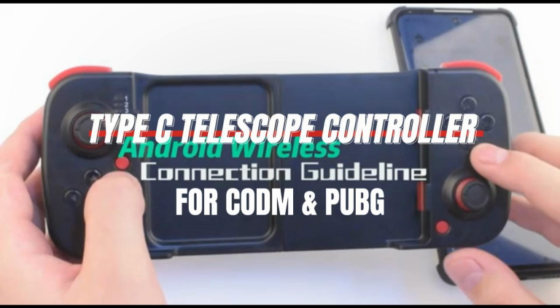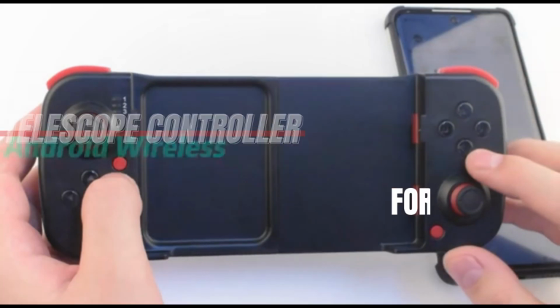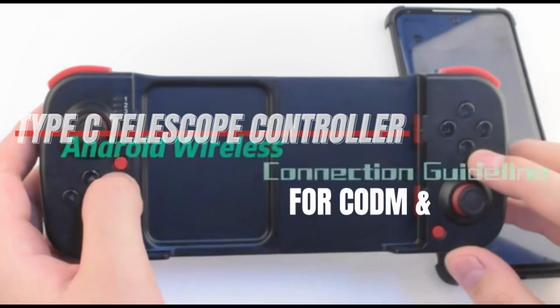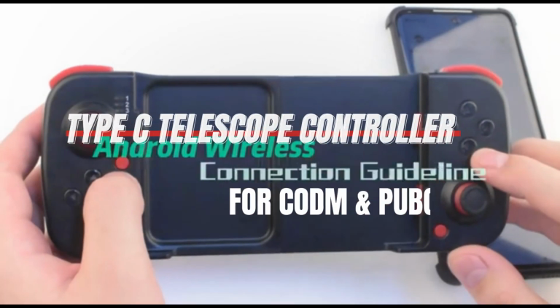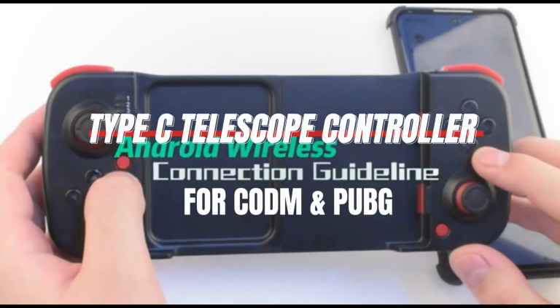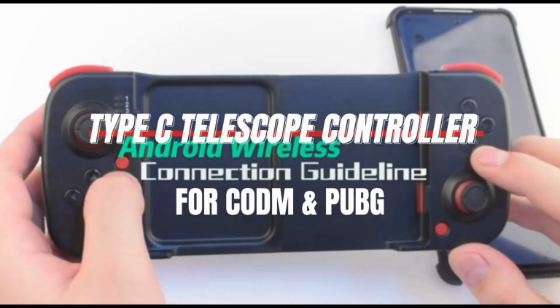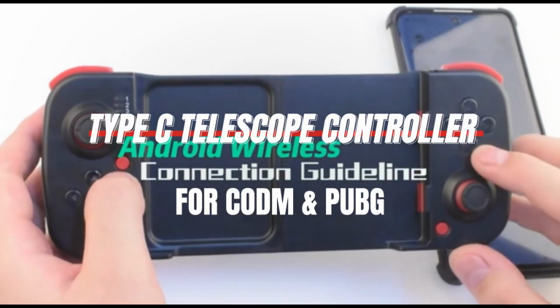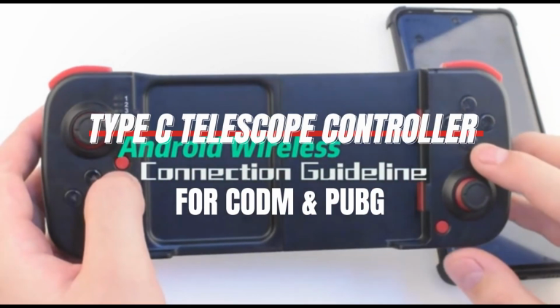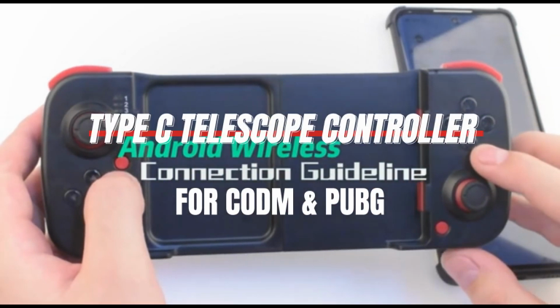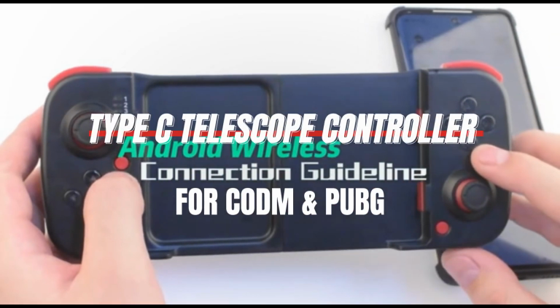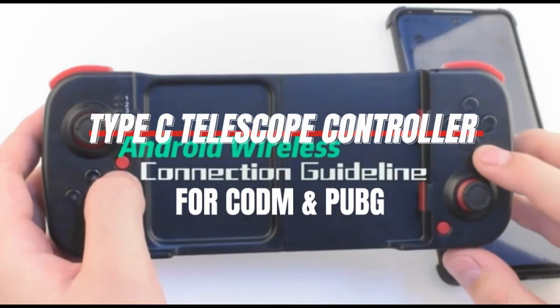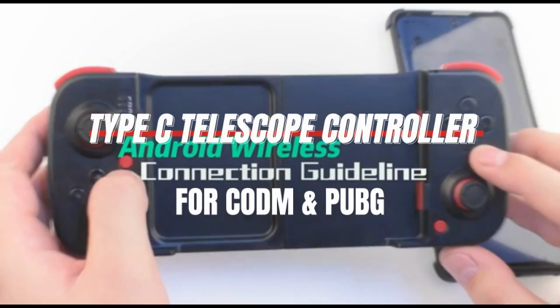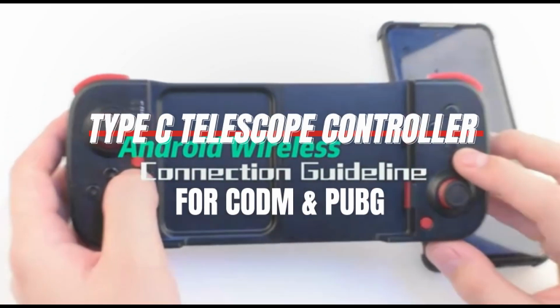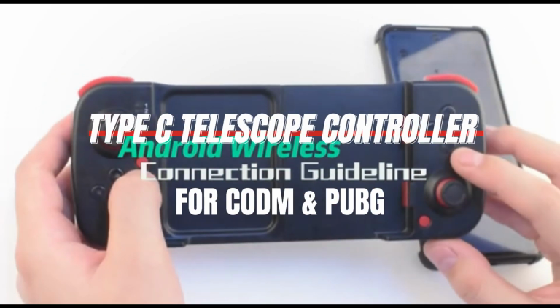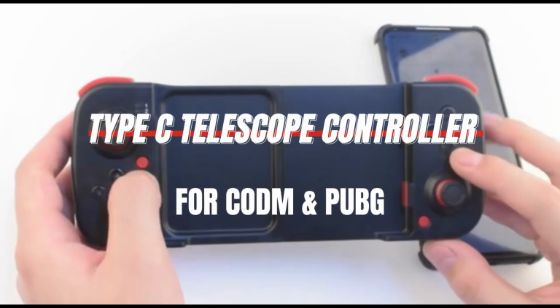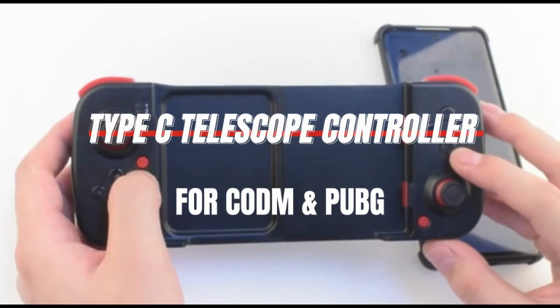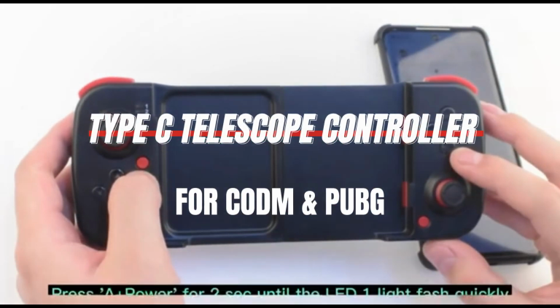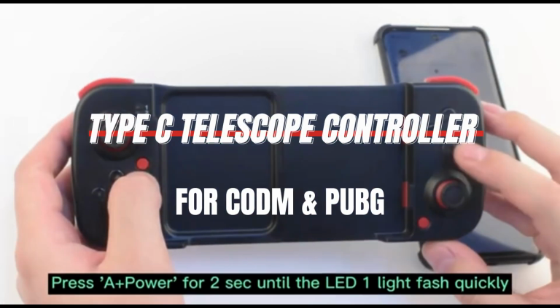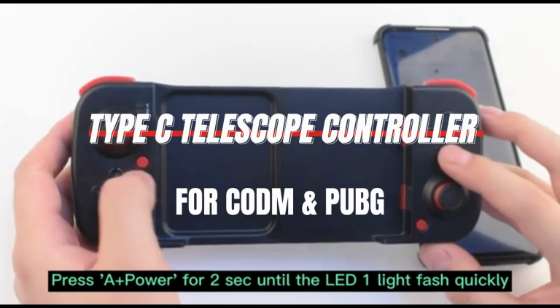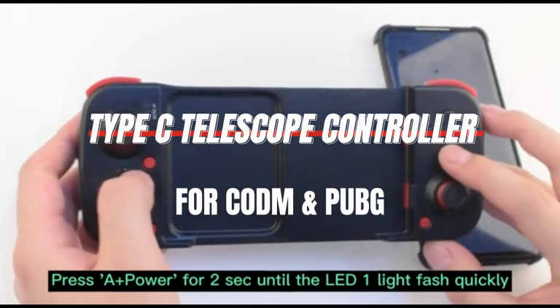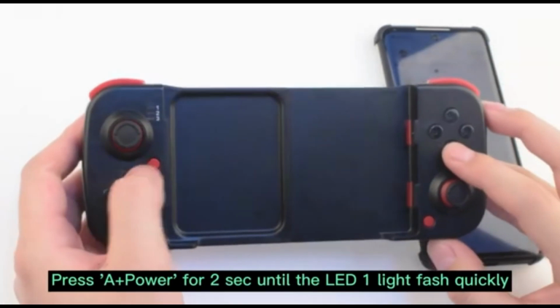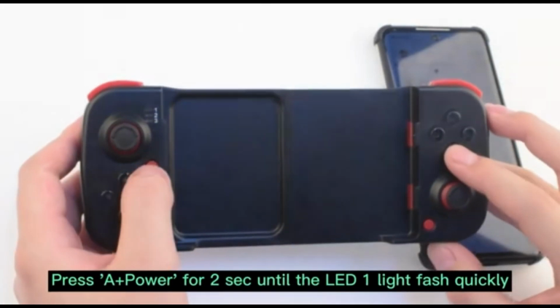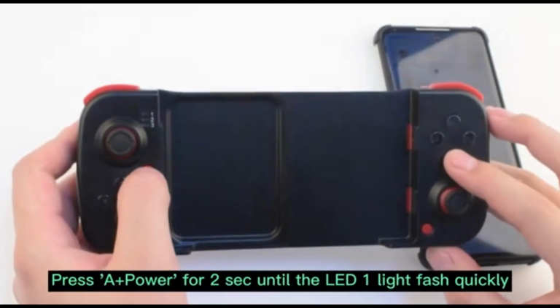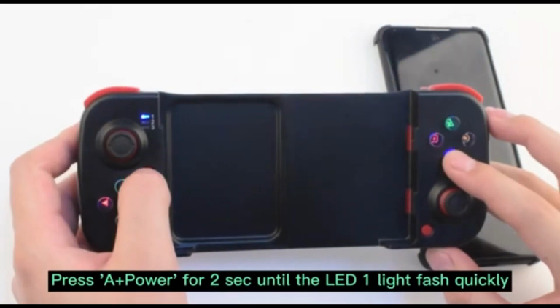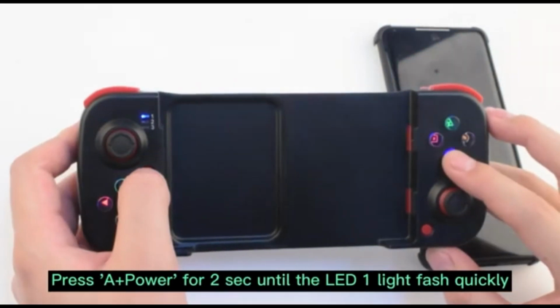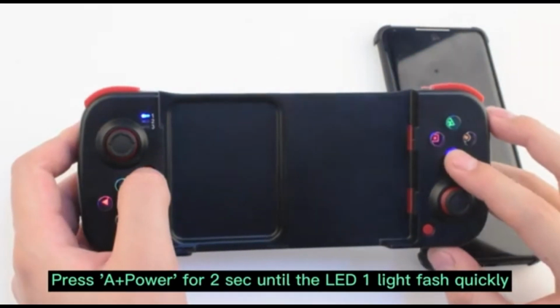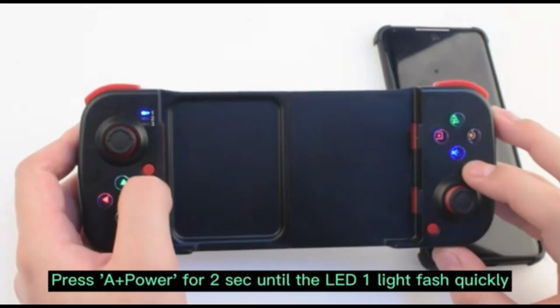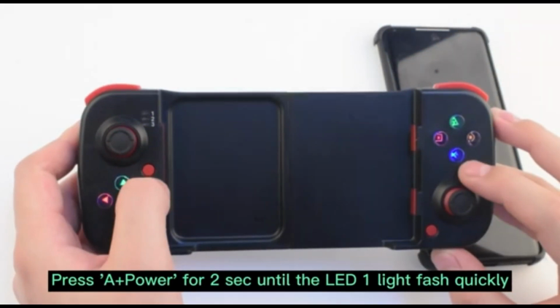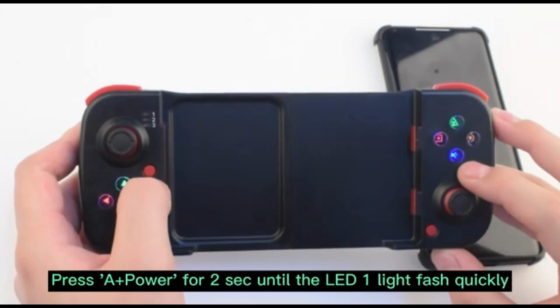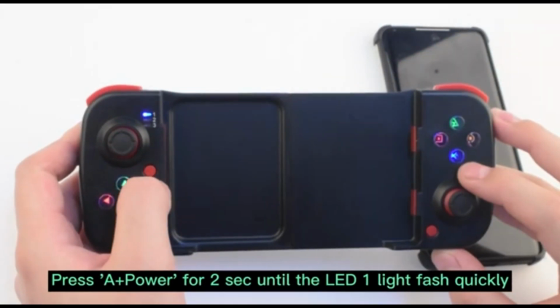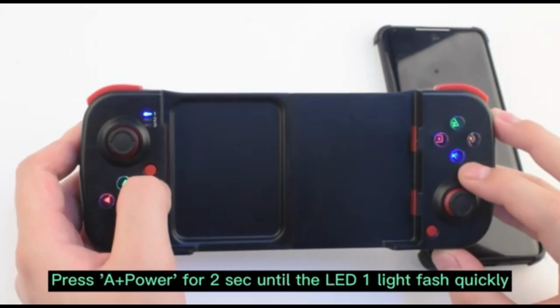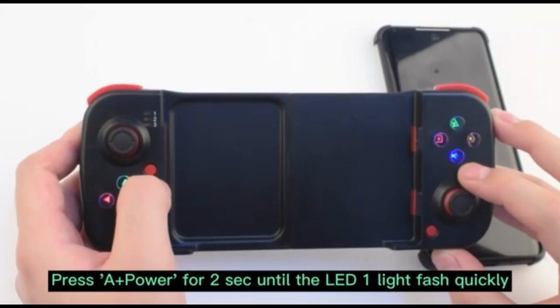Today I'll be giving you a tutorial on how to use the Type-C Telescope mobile phone game controller.